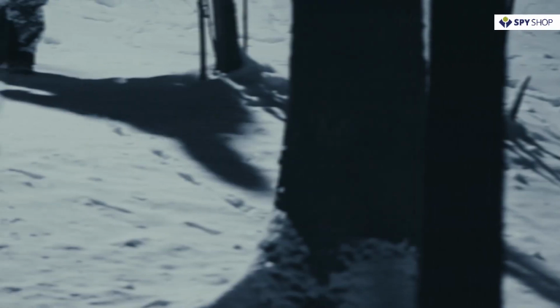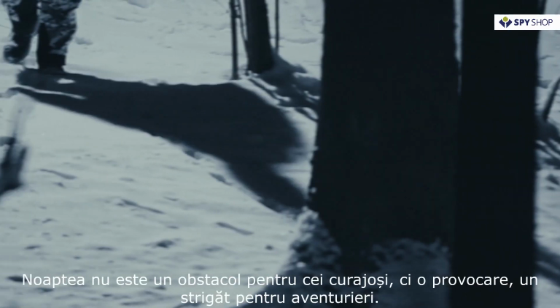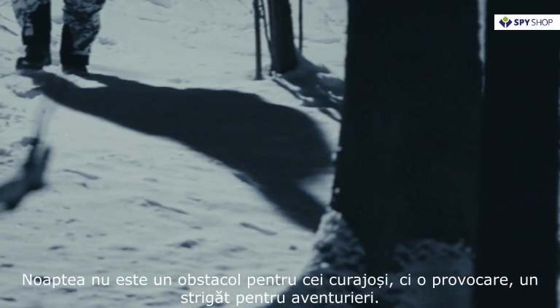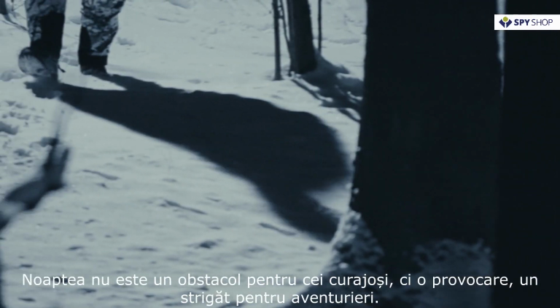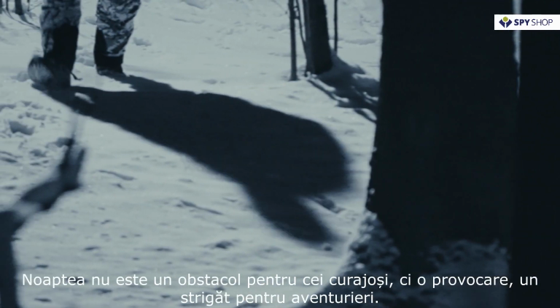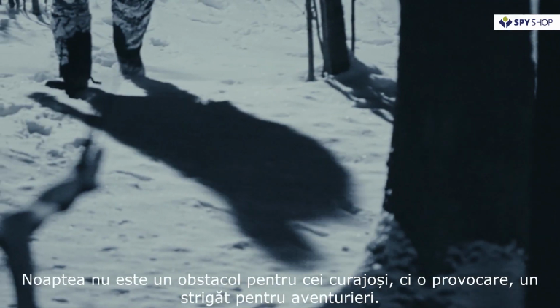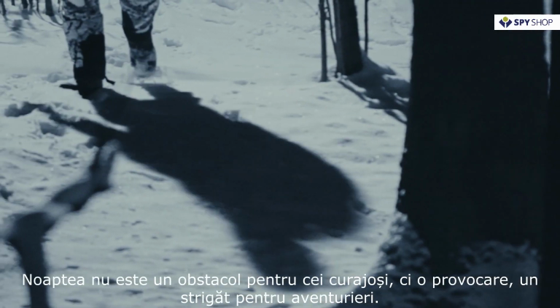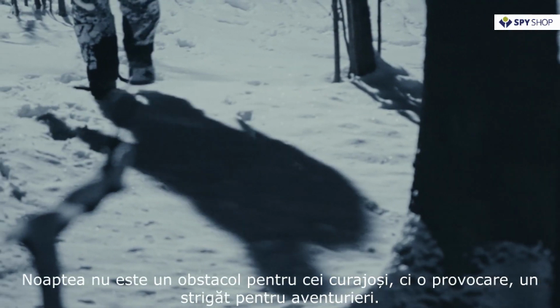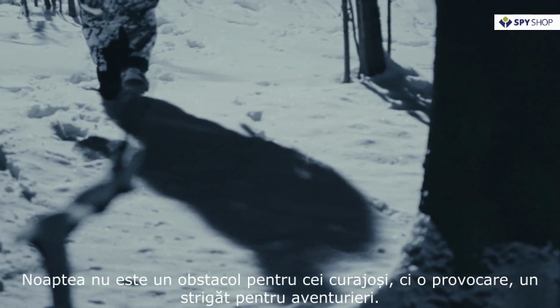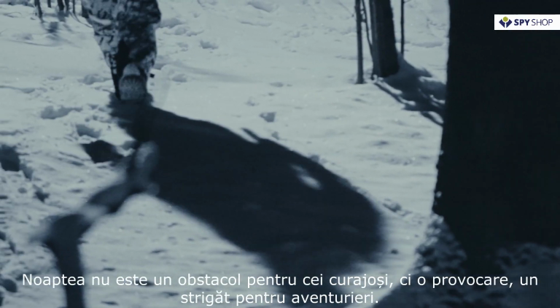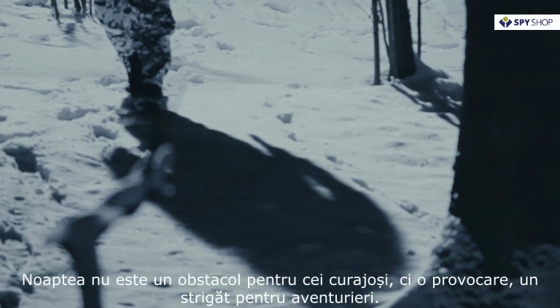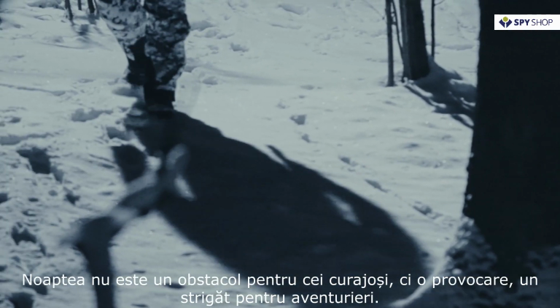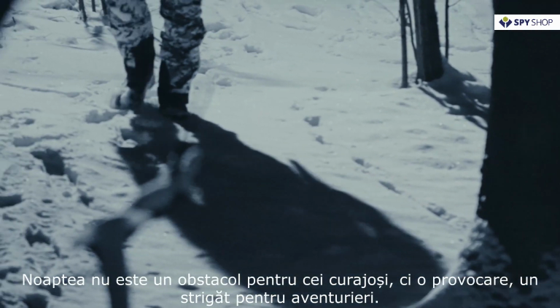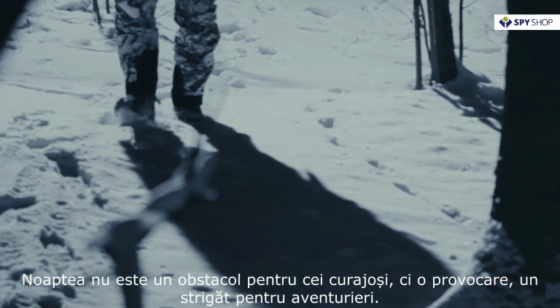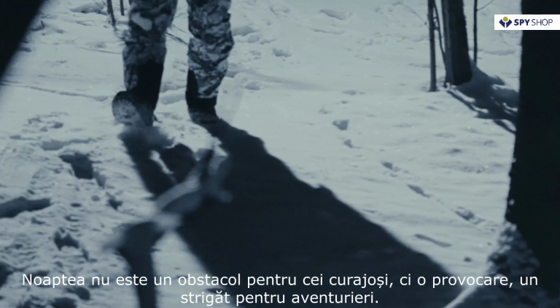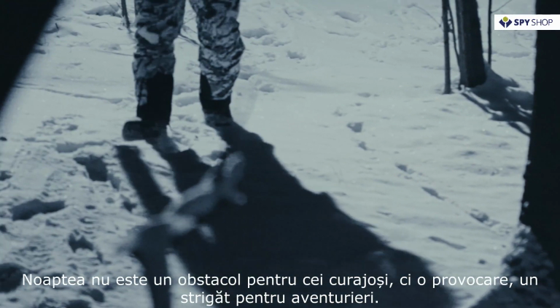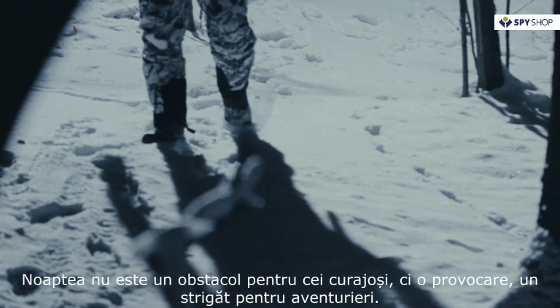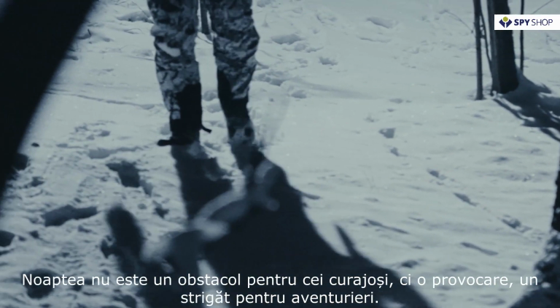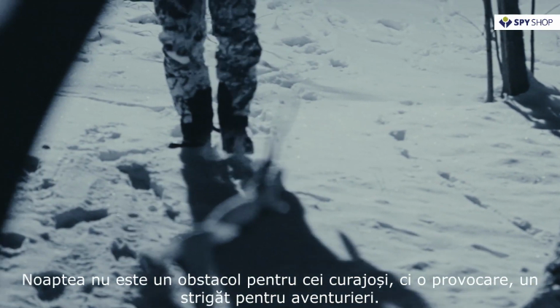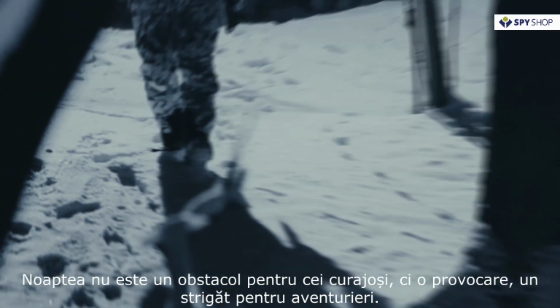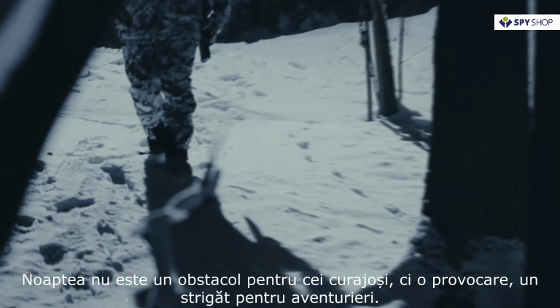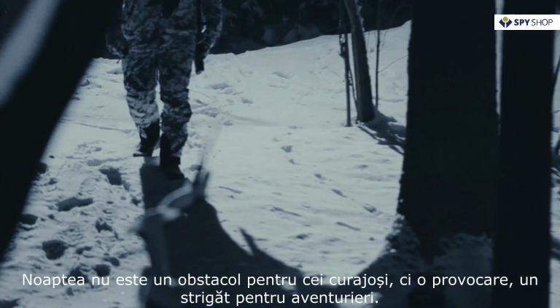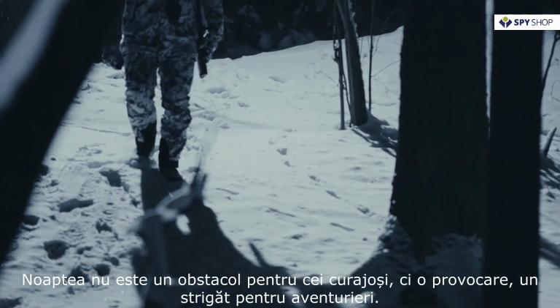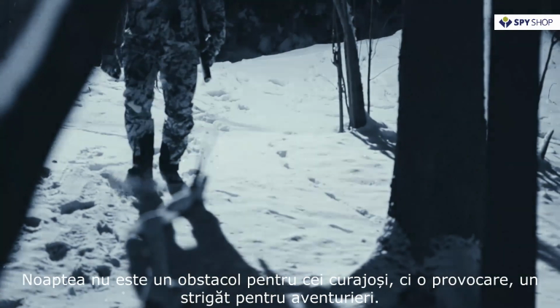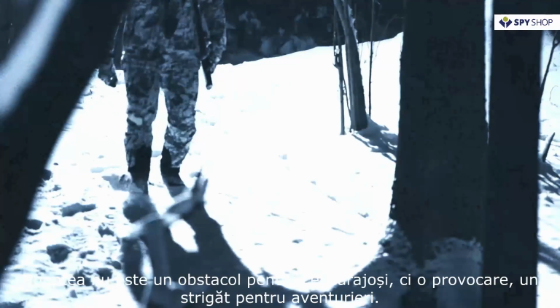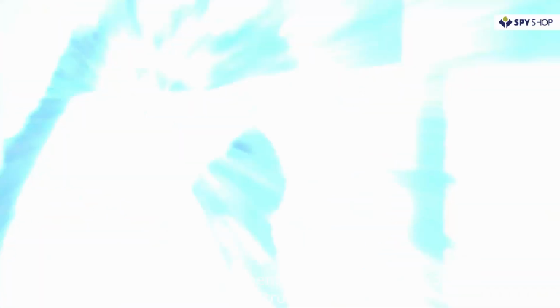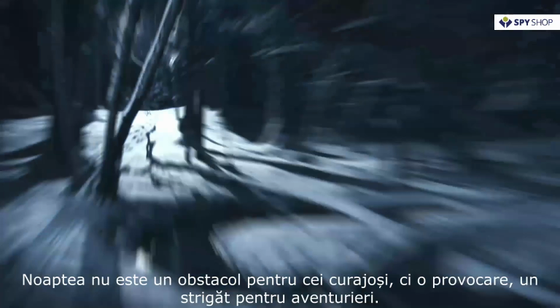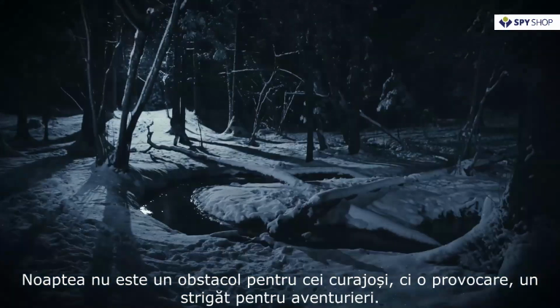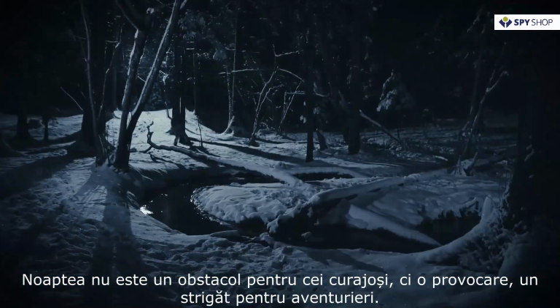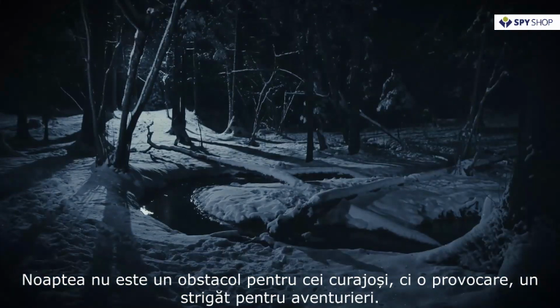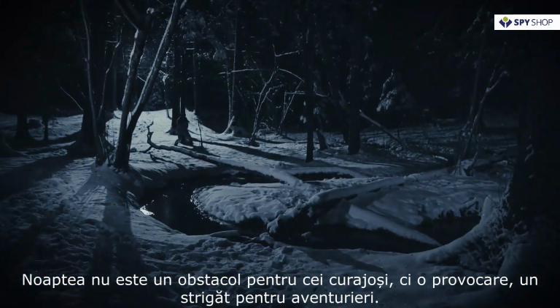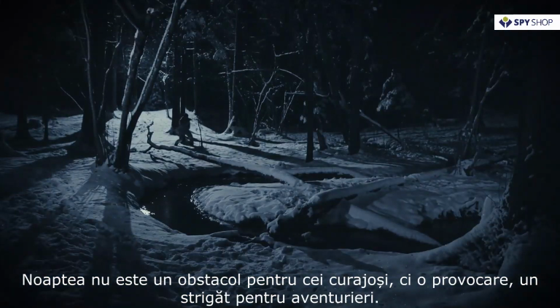Night is not an obstacle for the brave, but a challenge, a call for the adventurers.